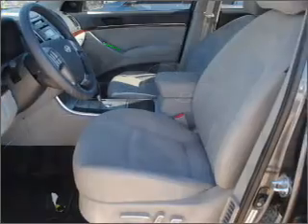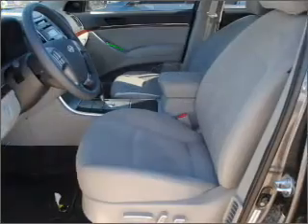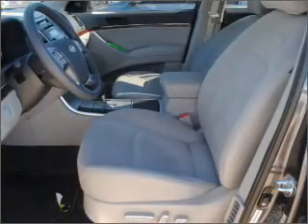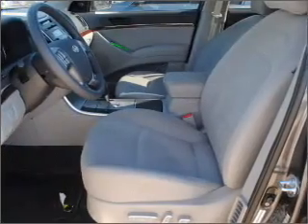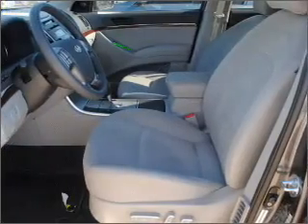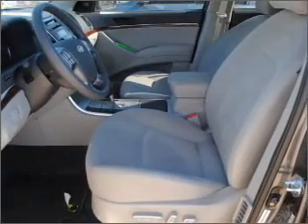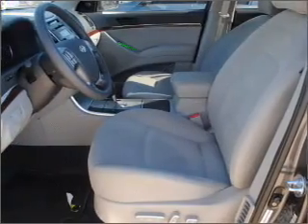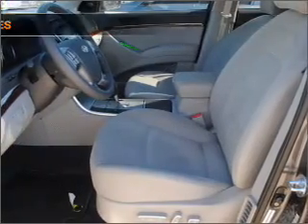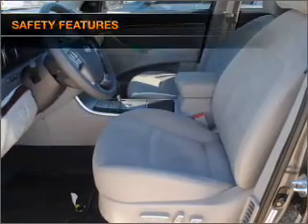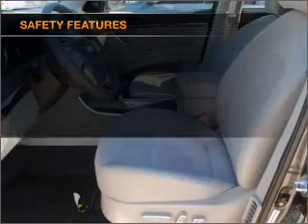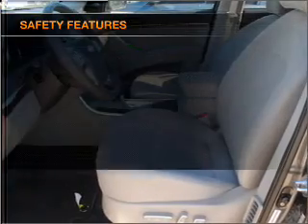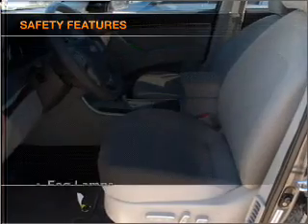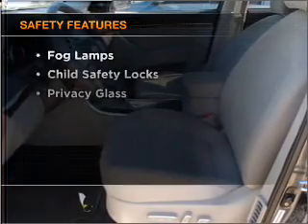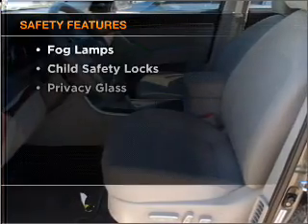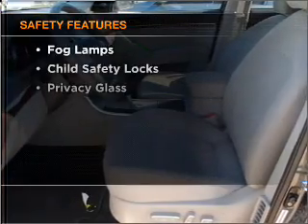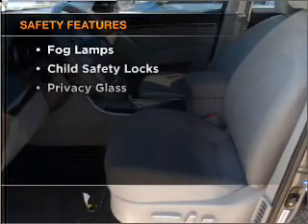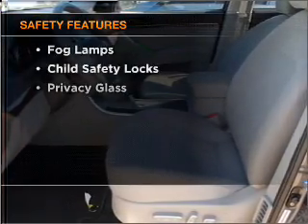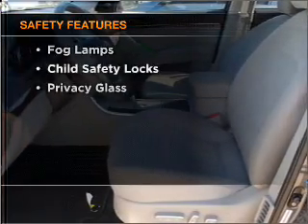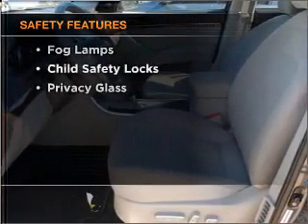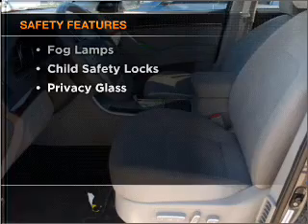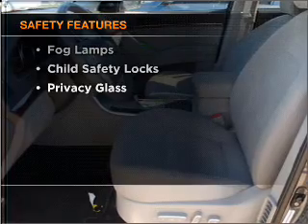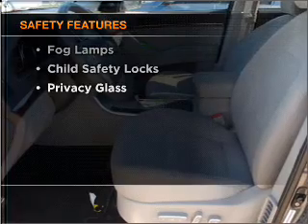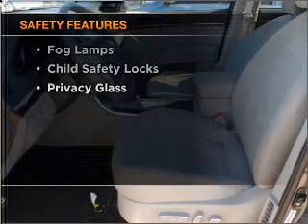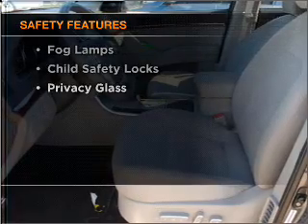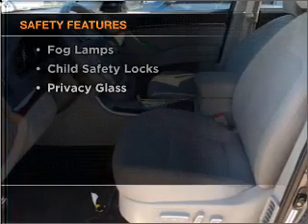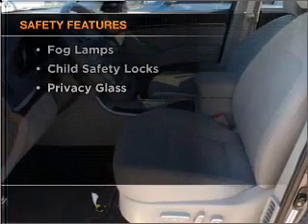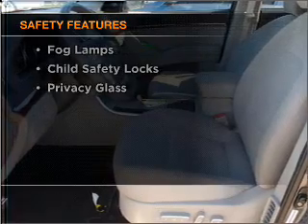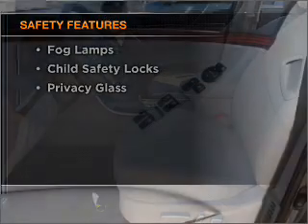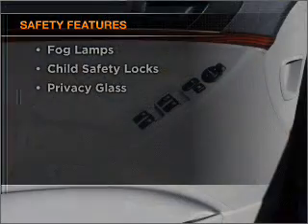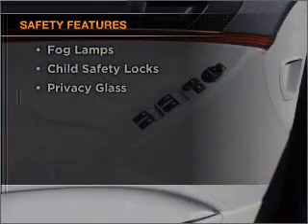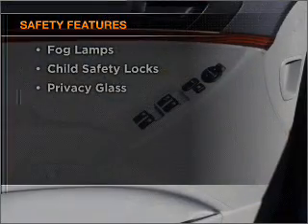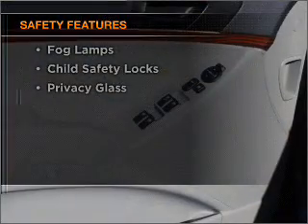You will appreciate the safety feature of Anti-Lock Brakes. And for your peace of mind, the following safety equipment is included: Stability Control.